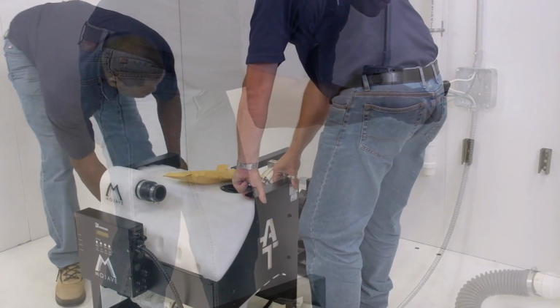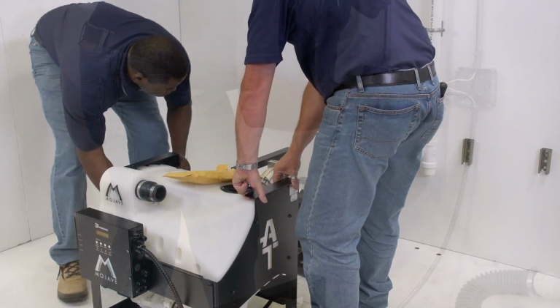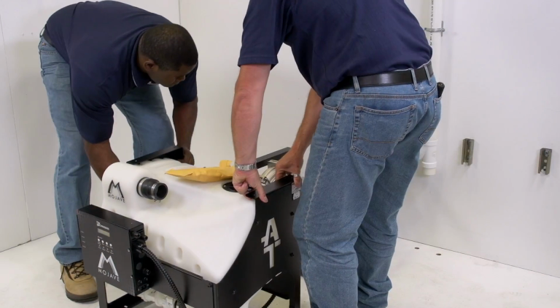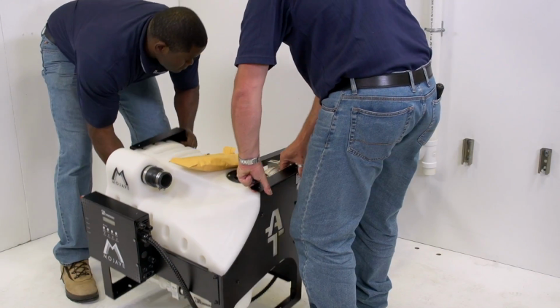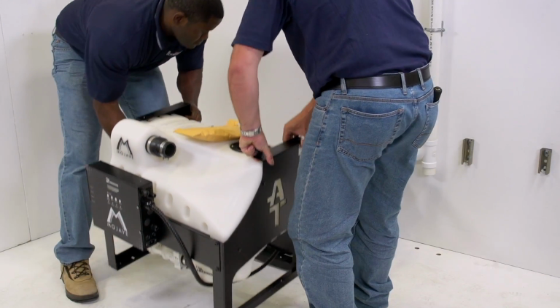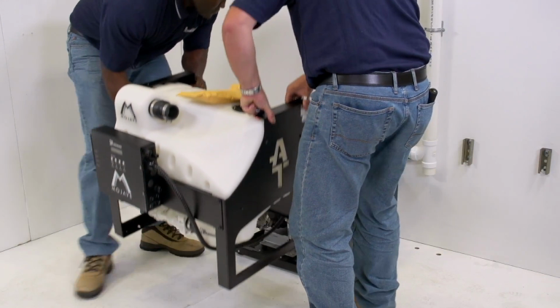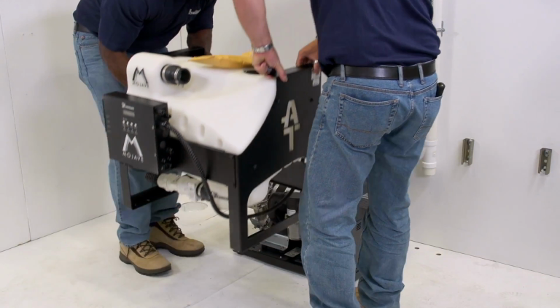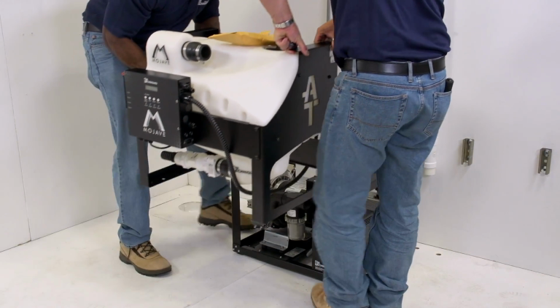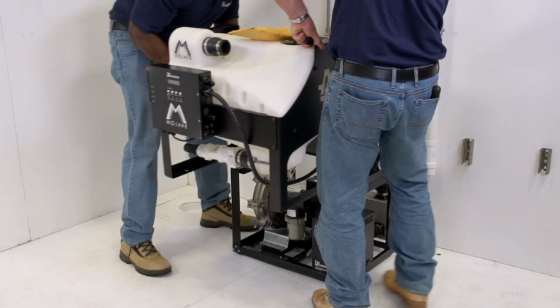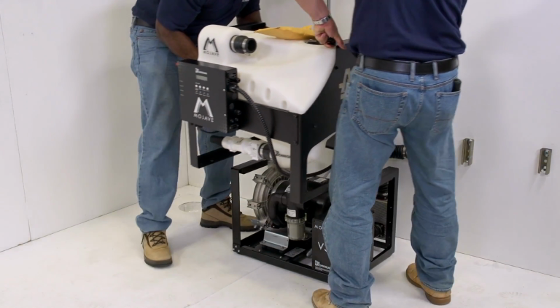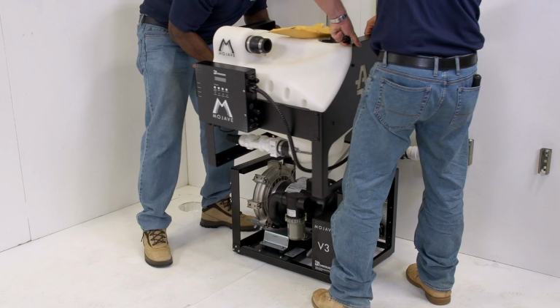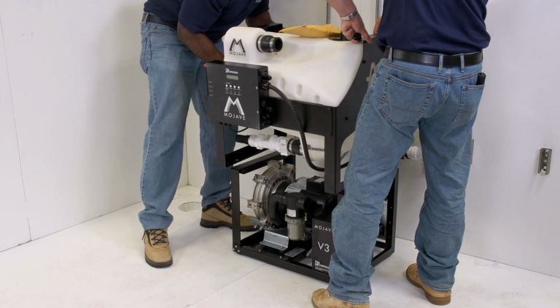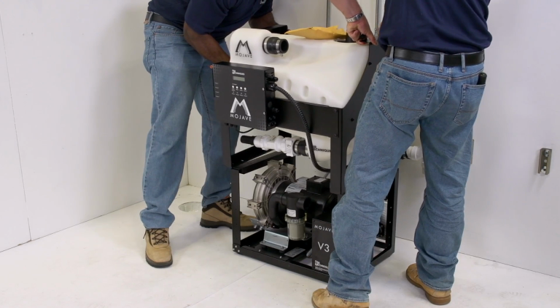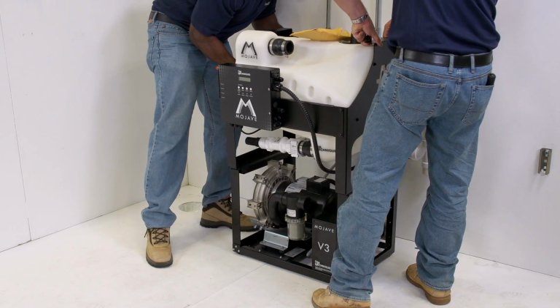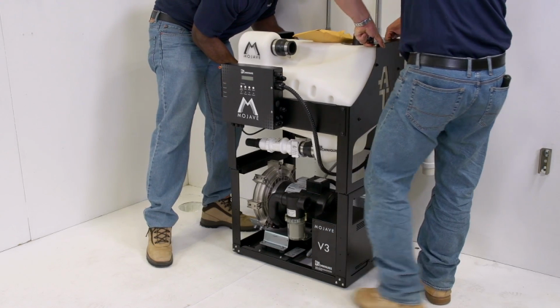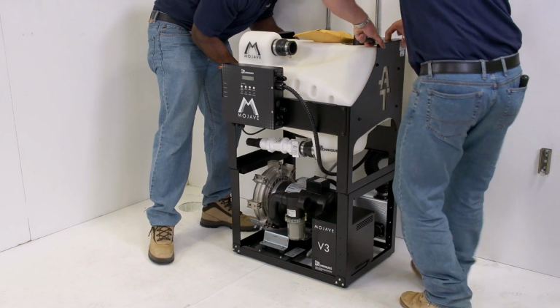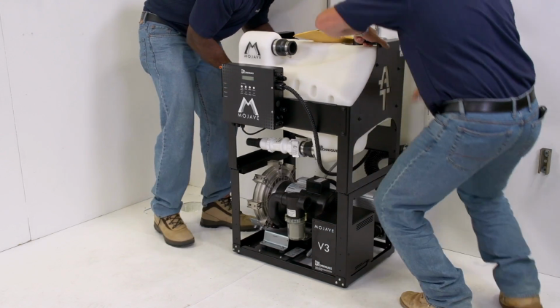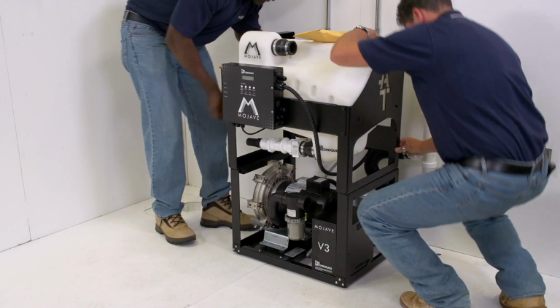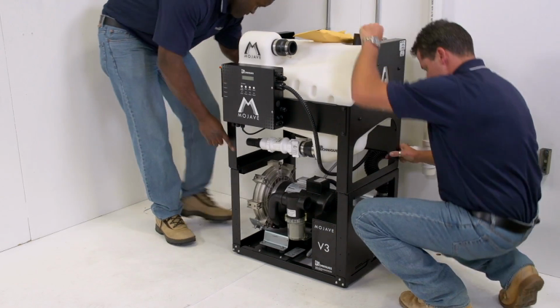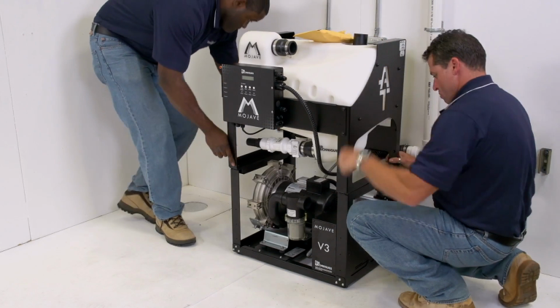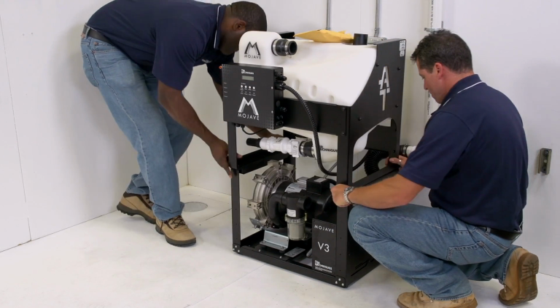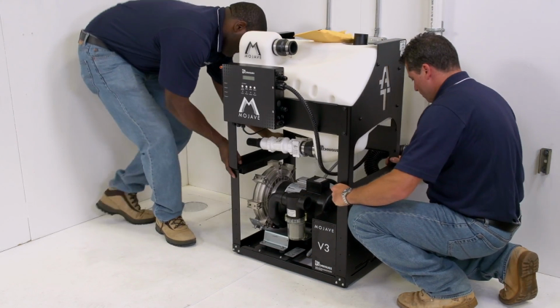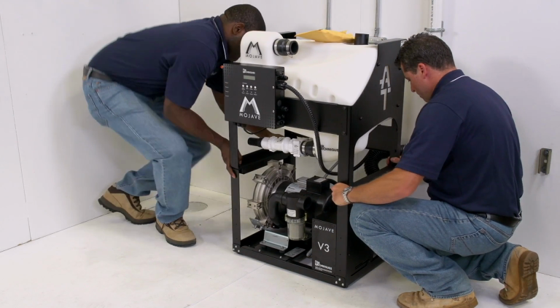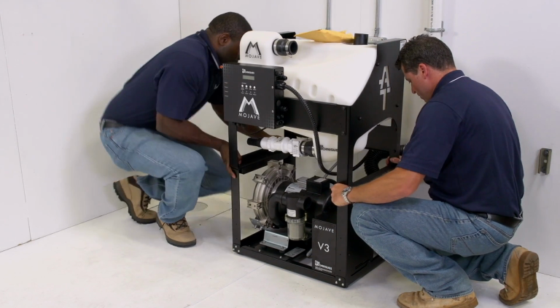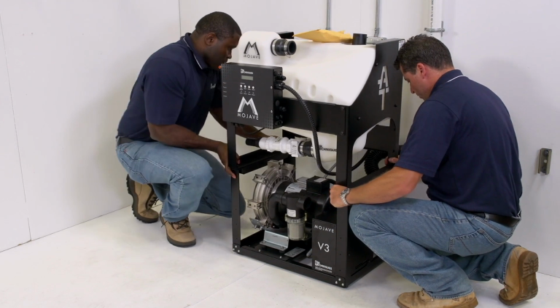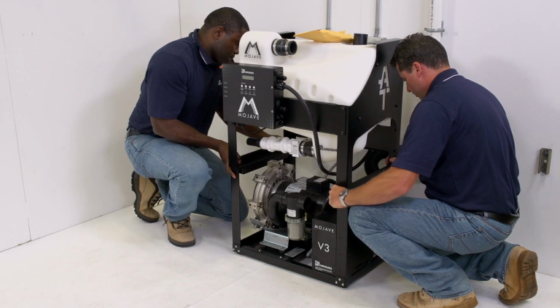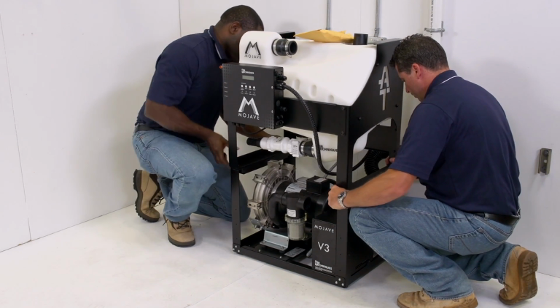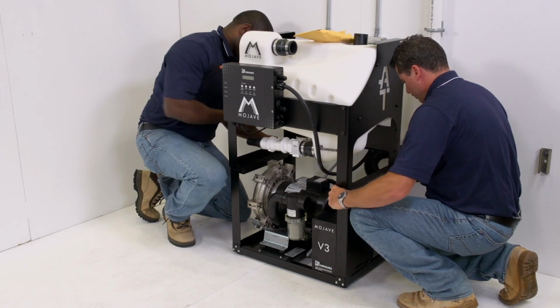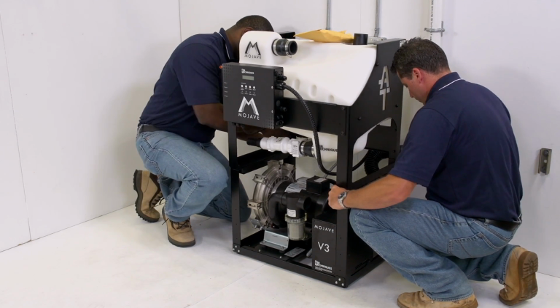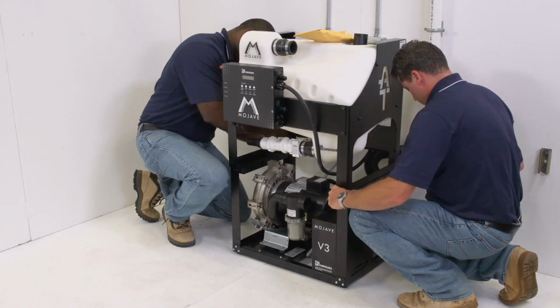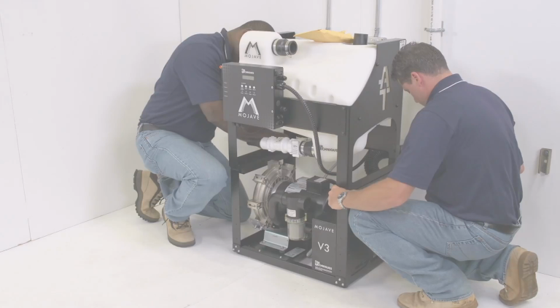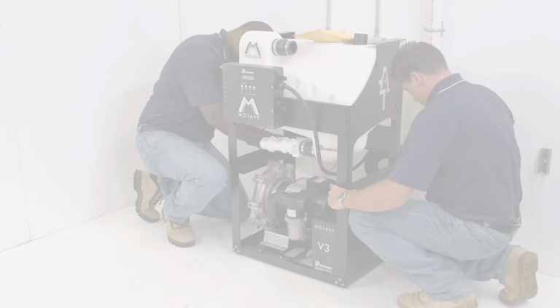Next, place the tank in the chosen location and stabilize using the tank feet to secure tank-to-pump chassis, making sure it's level.